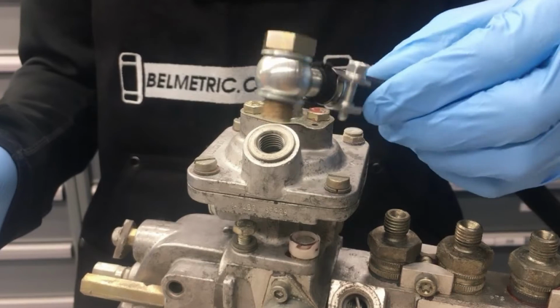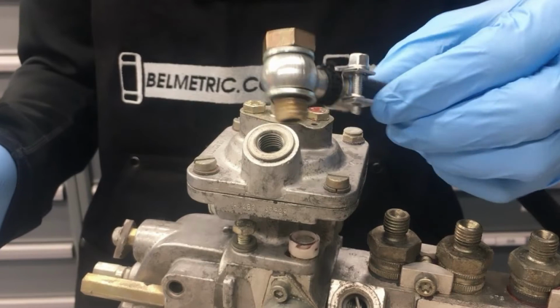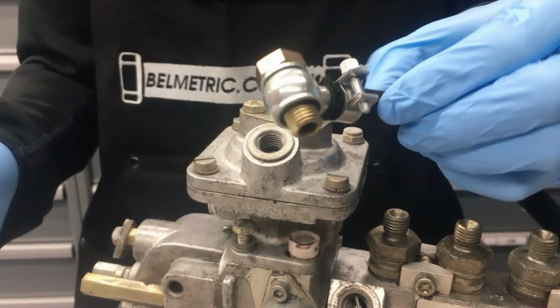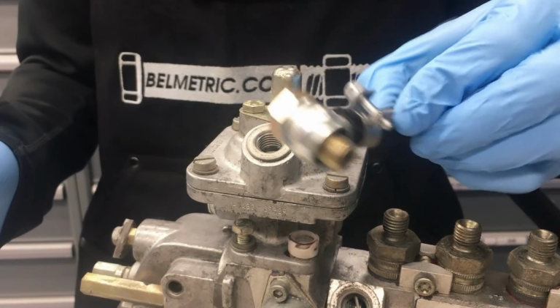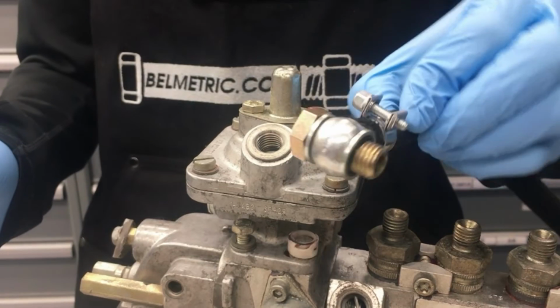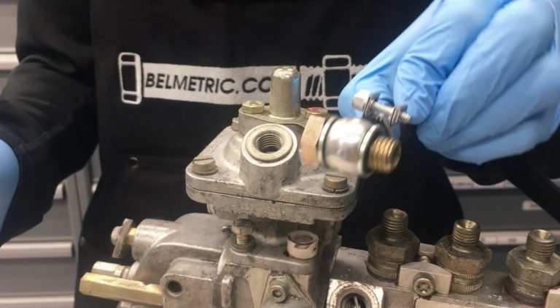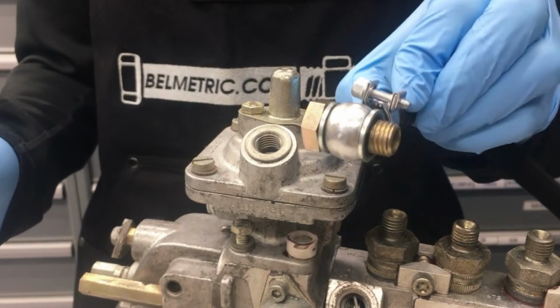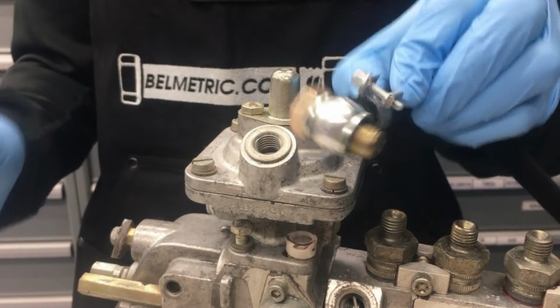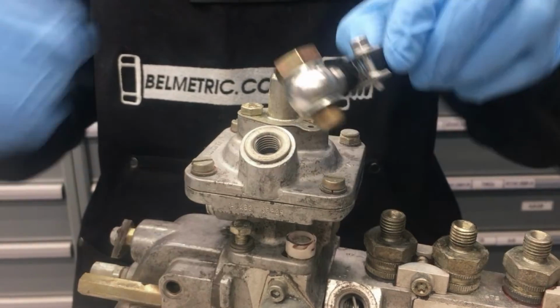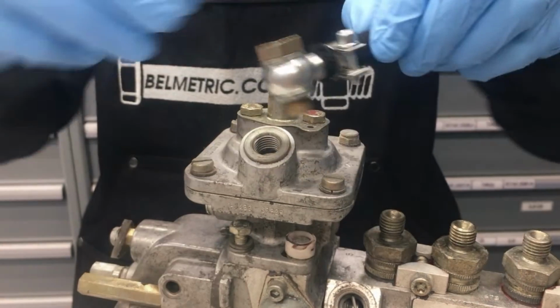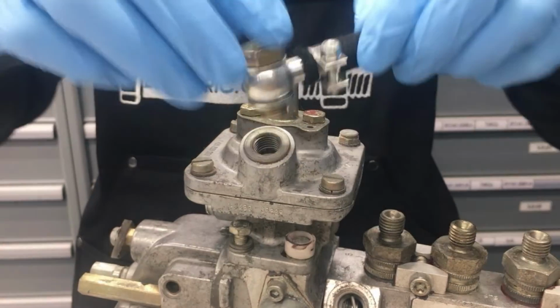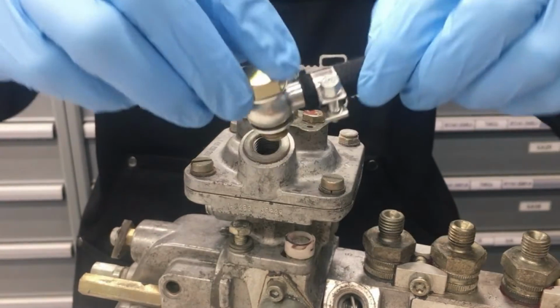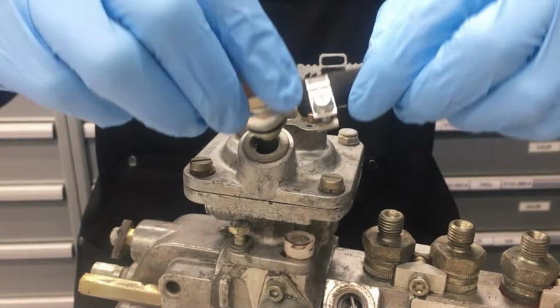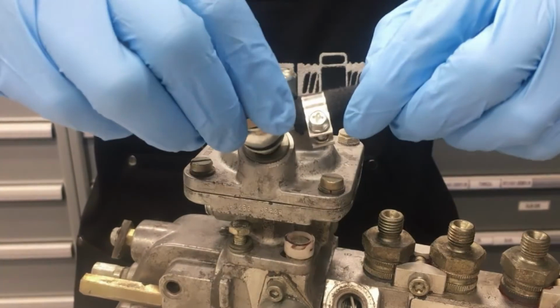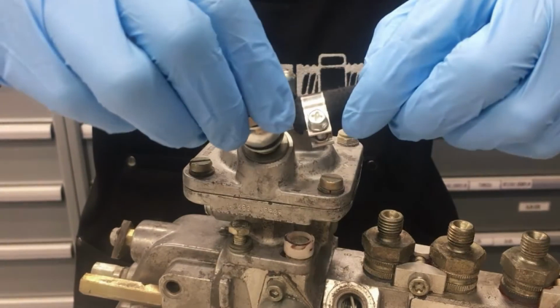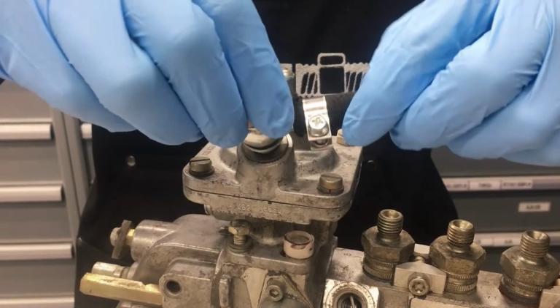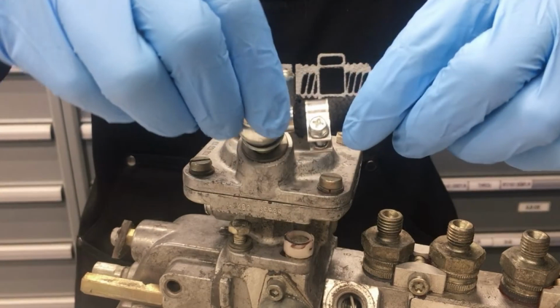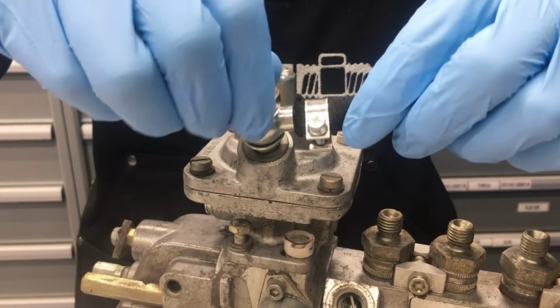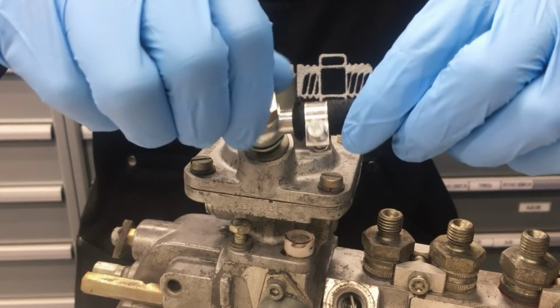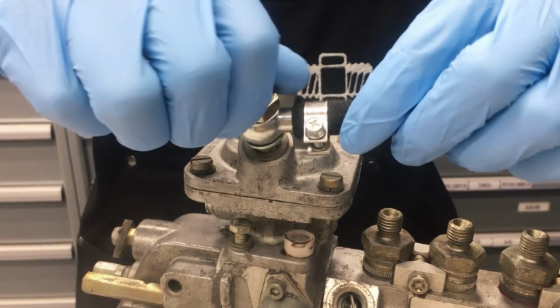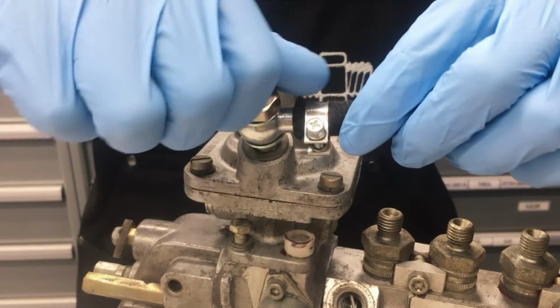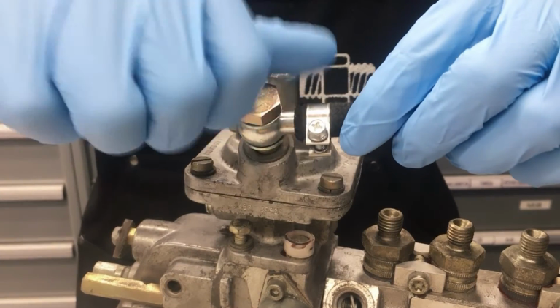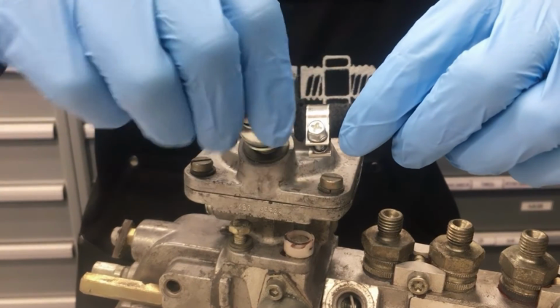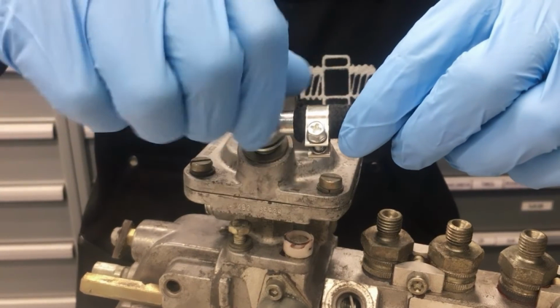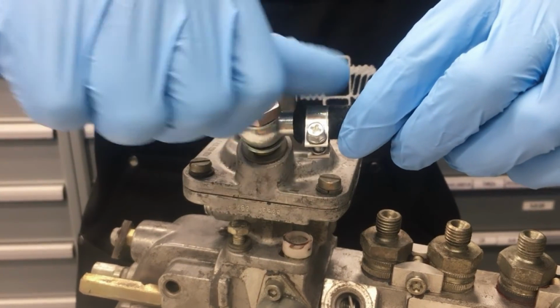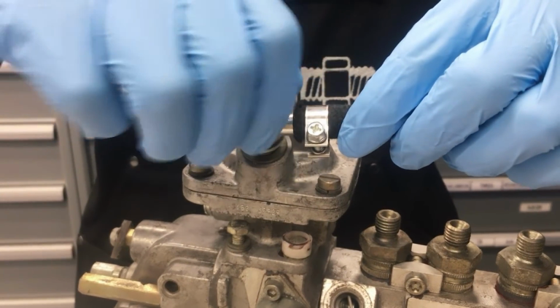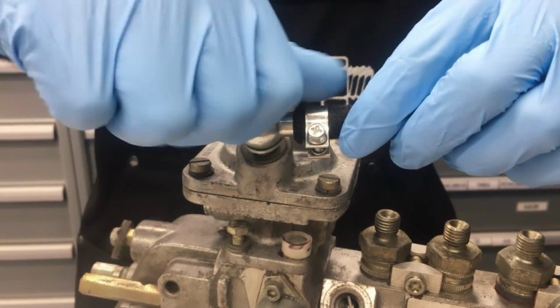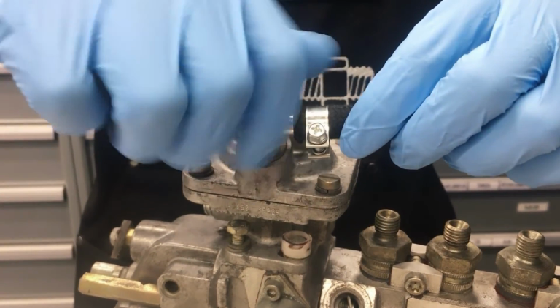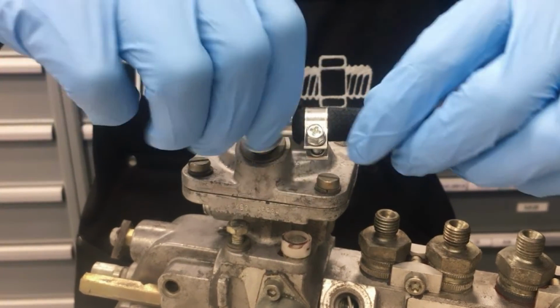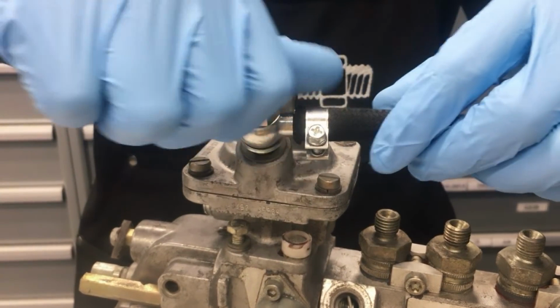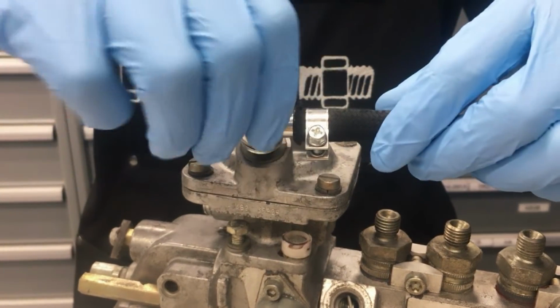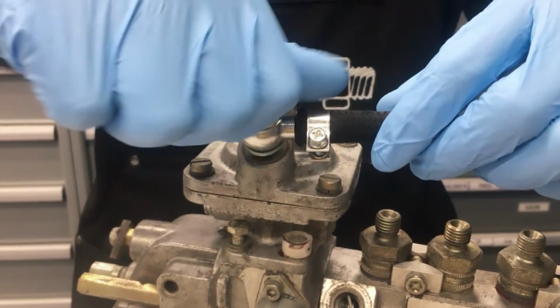Here, you can see the proper installation of a bonded sealing washer with a banjo fitting.